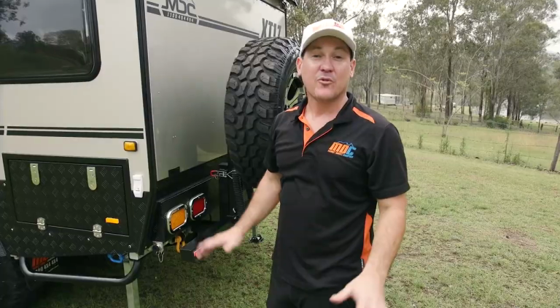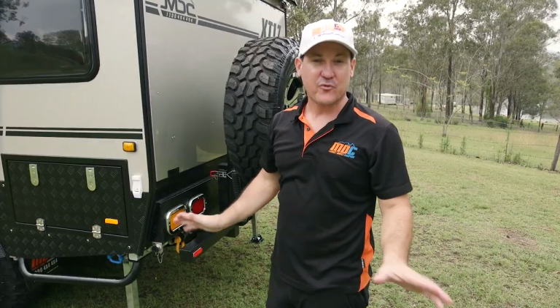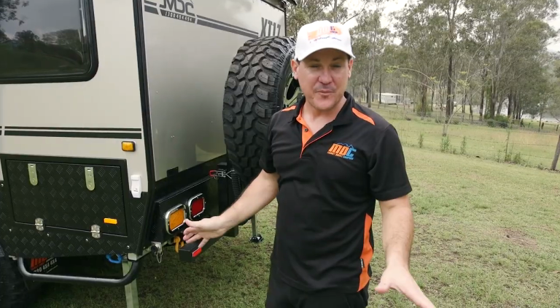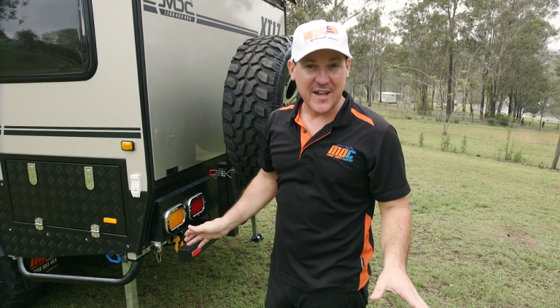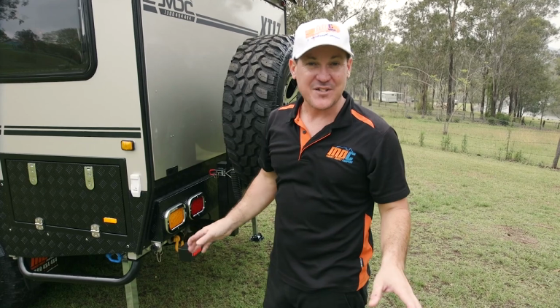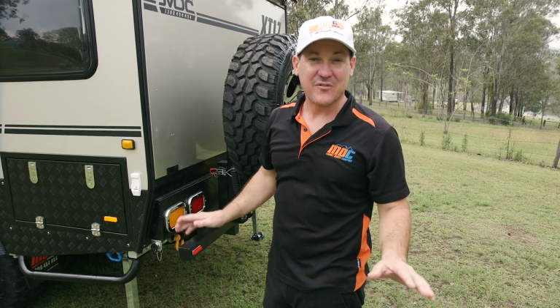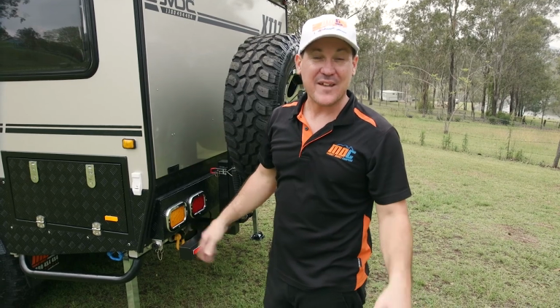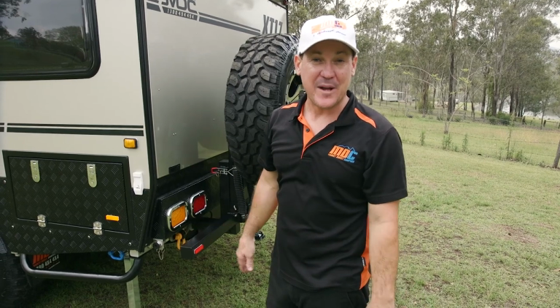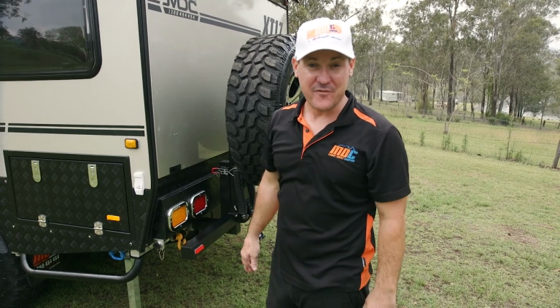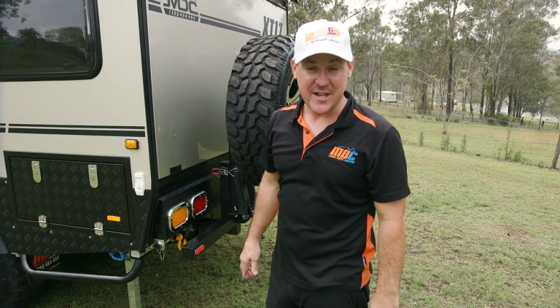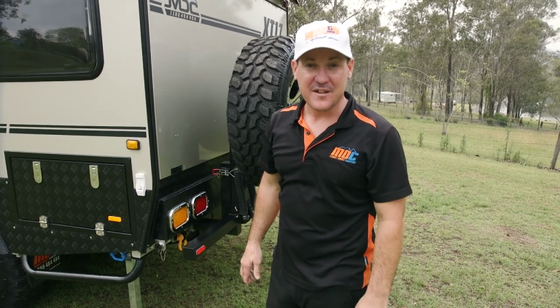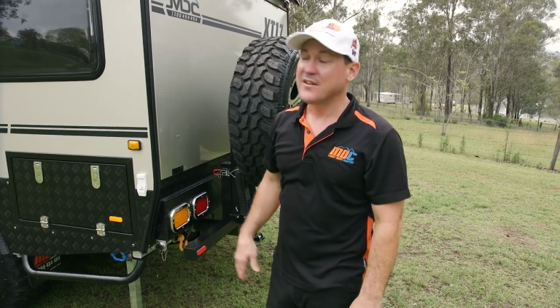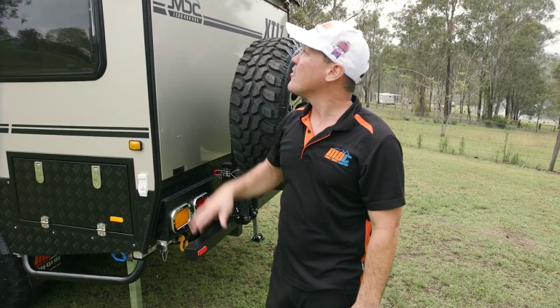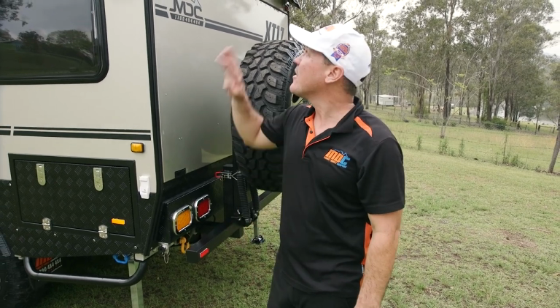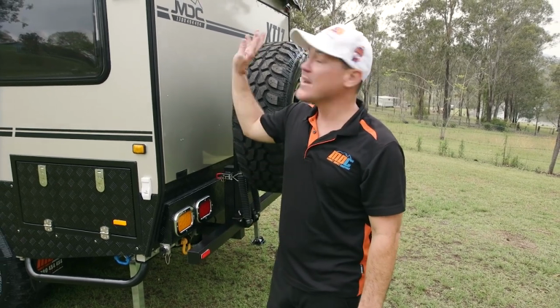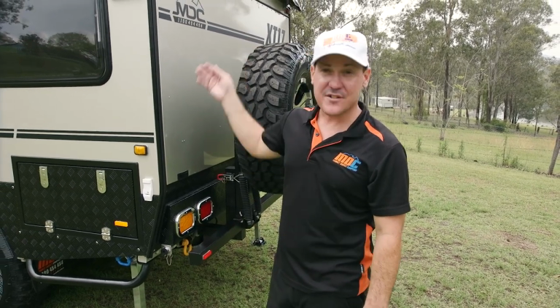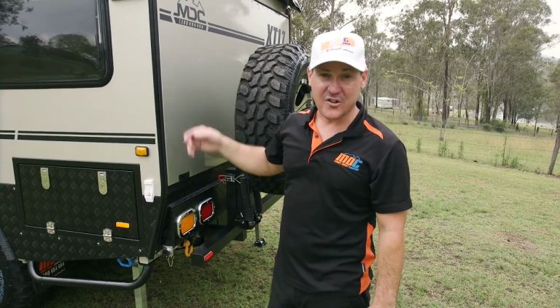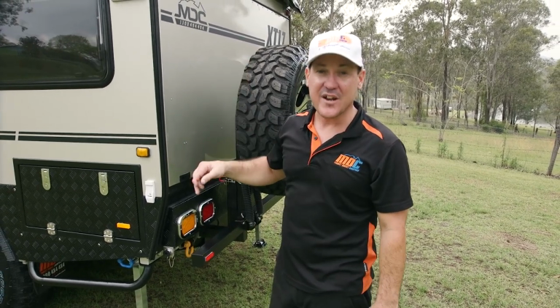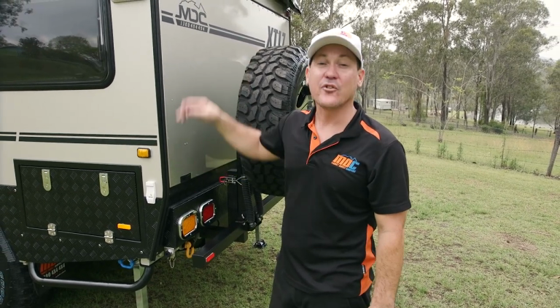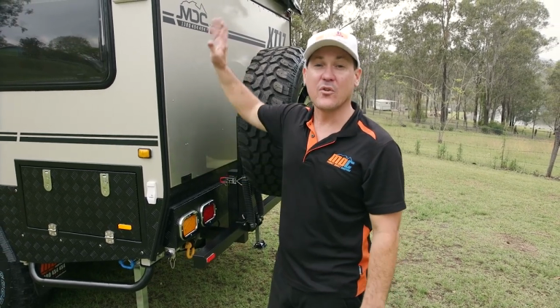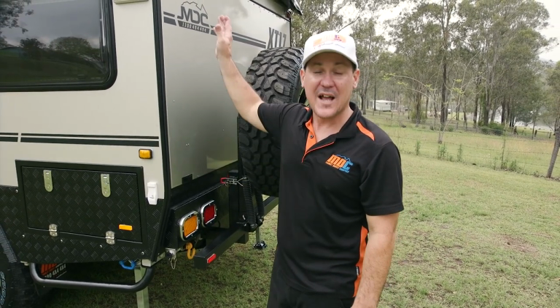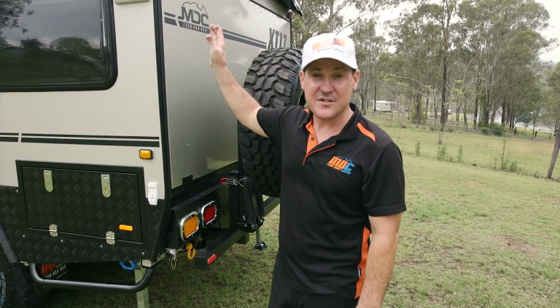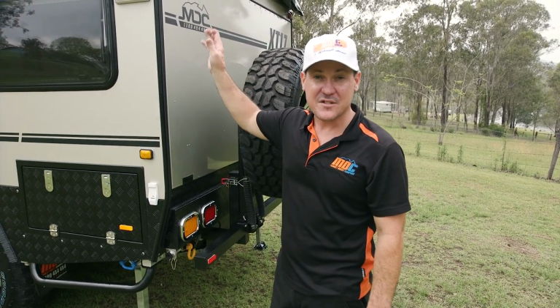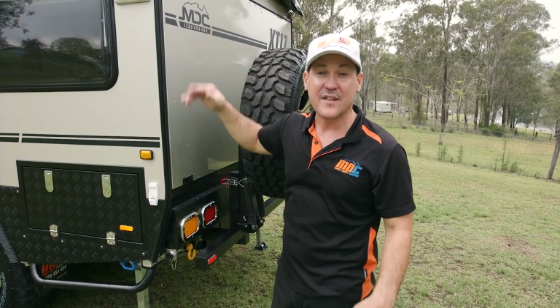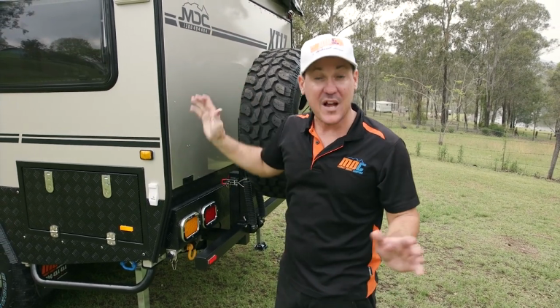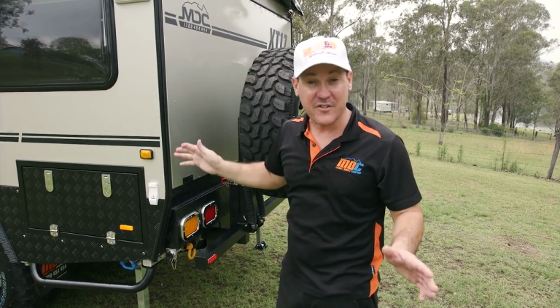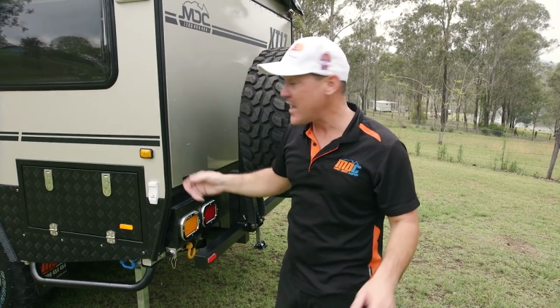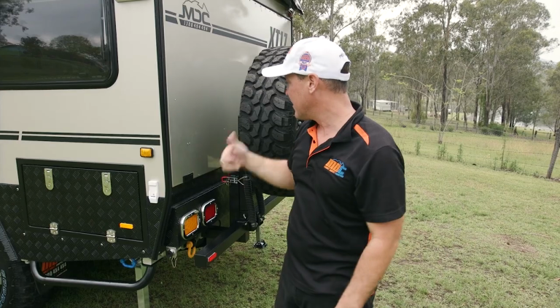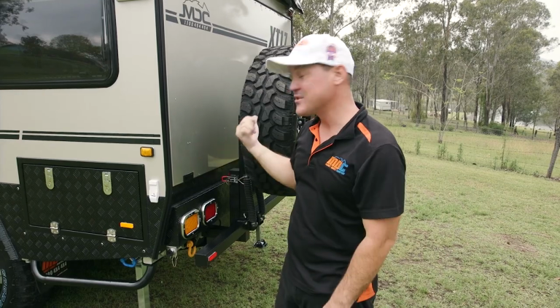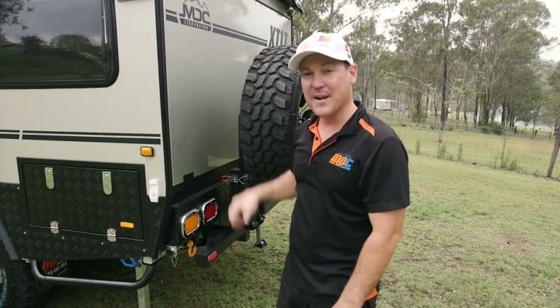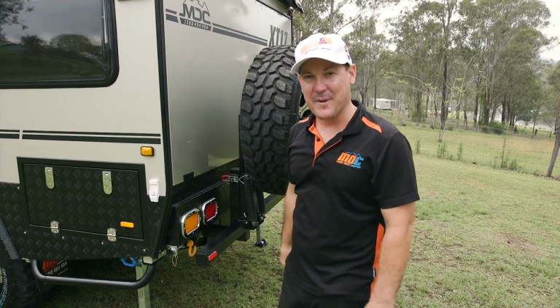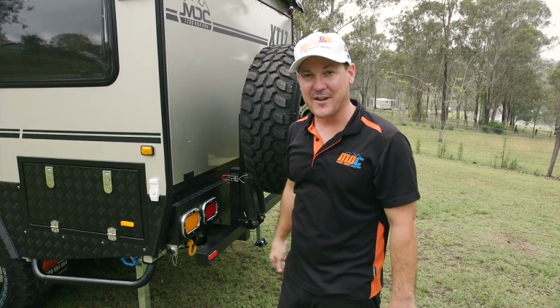We've dropped the legs and we've leveled up the van. Now I'll go around each side and undo all the latches, and then after that I'll set up the back.